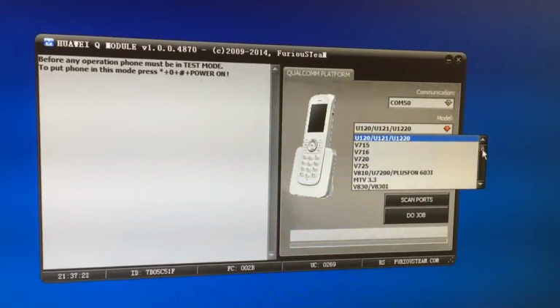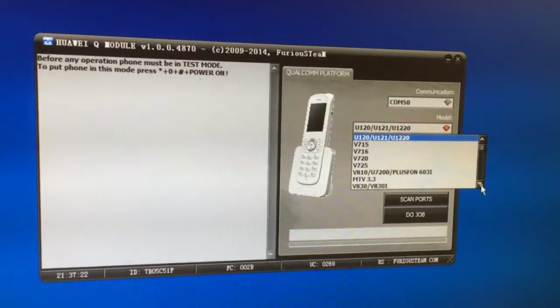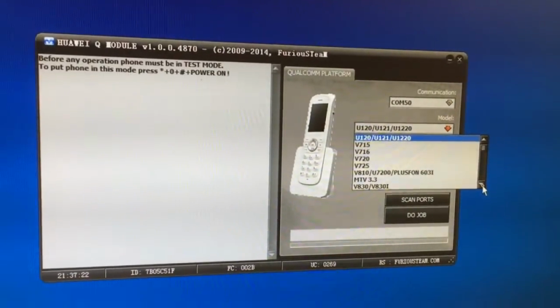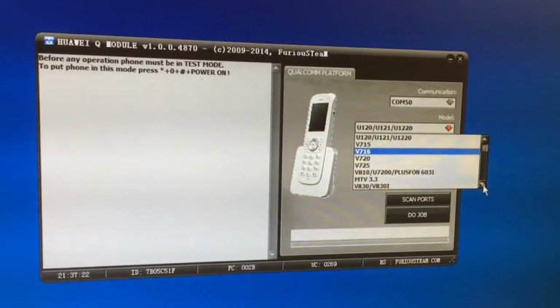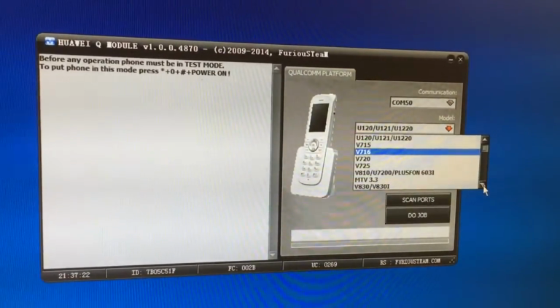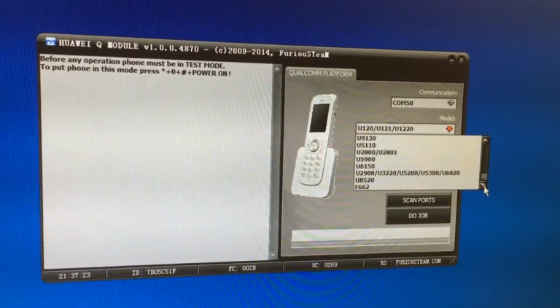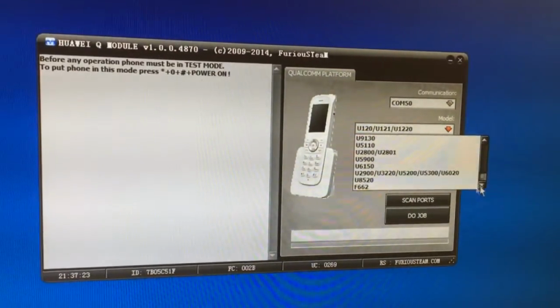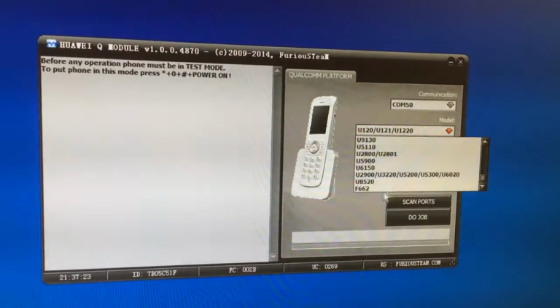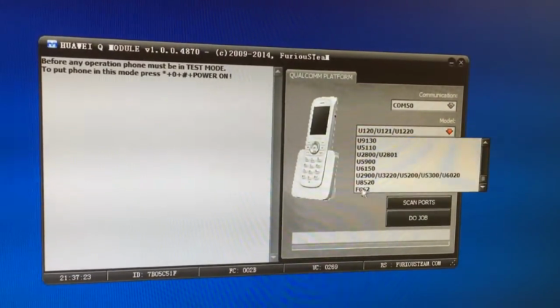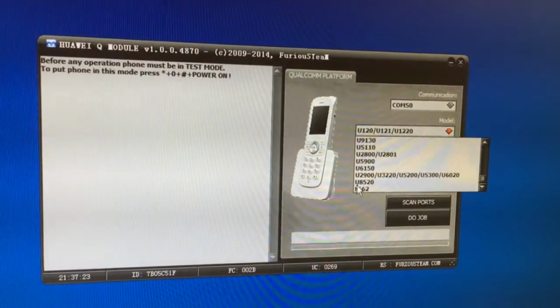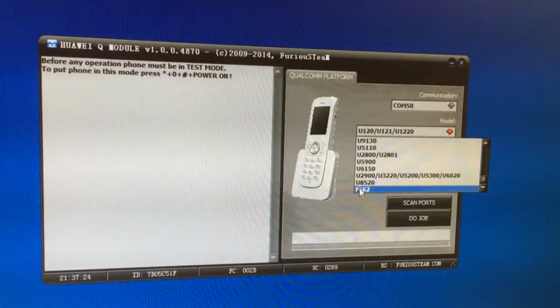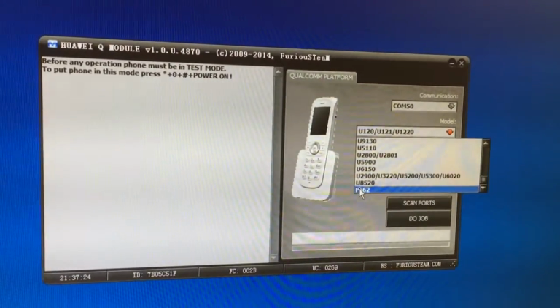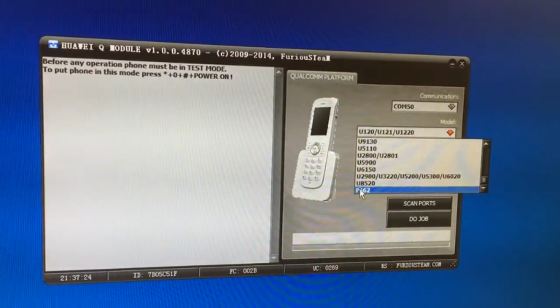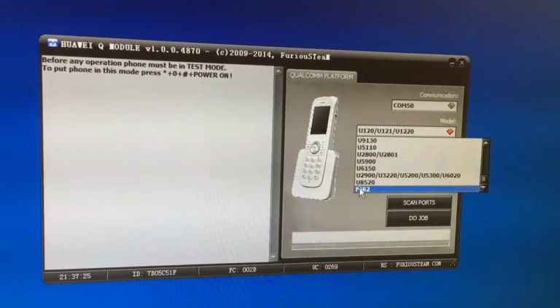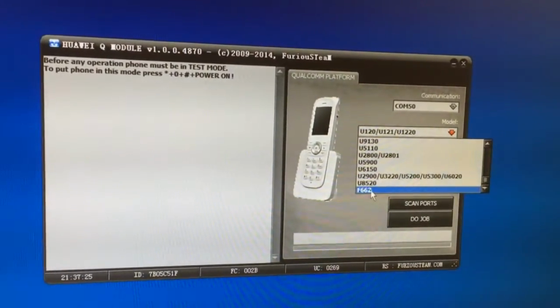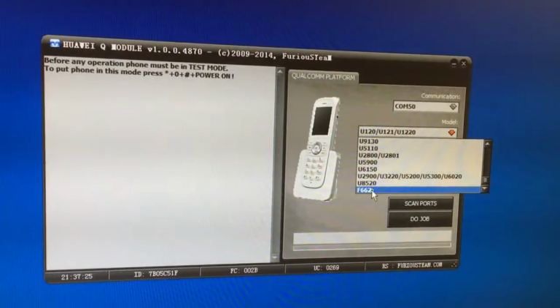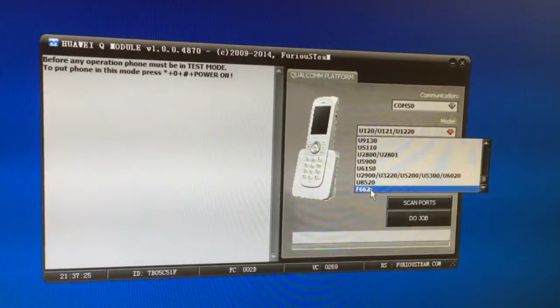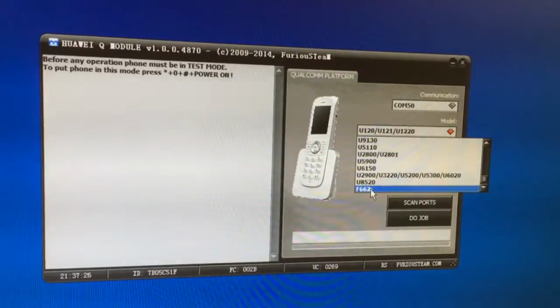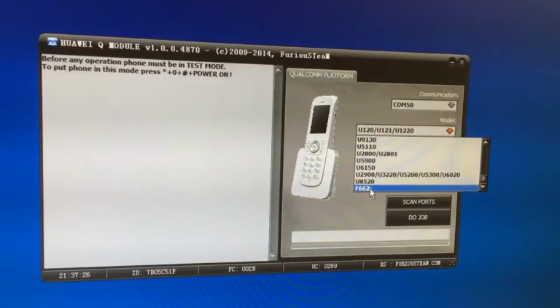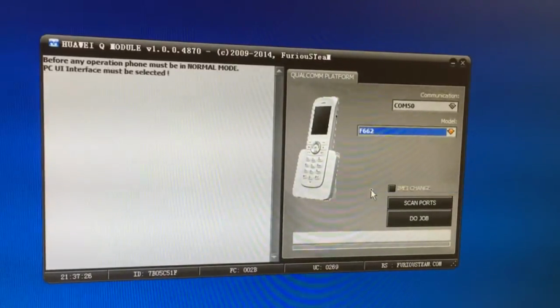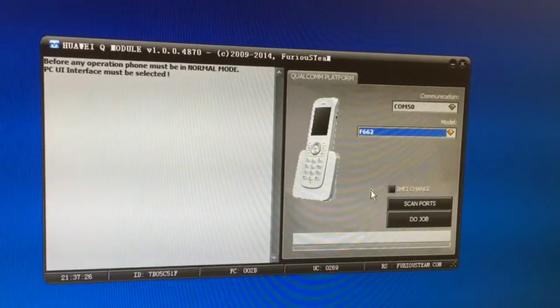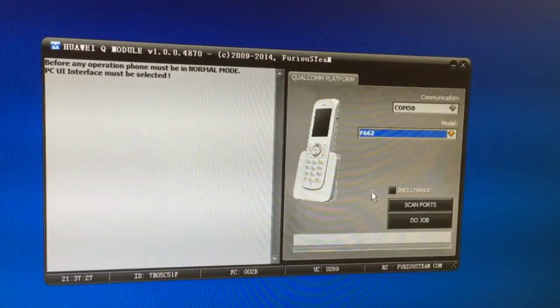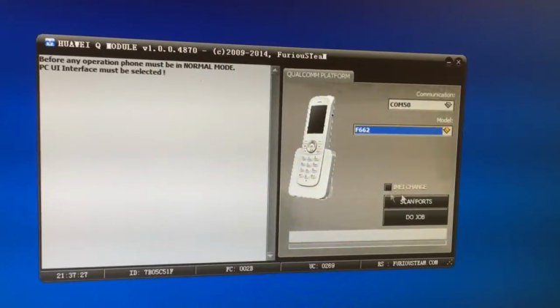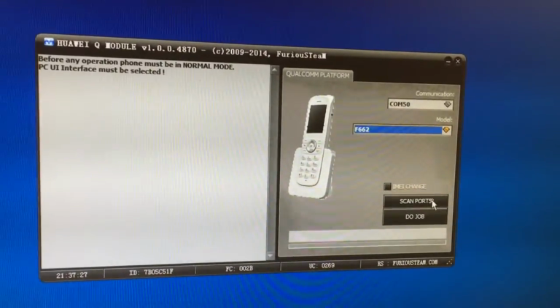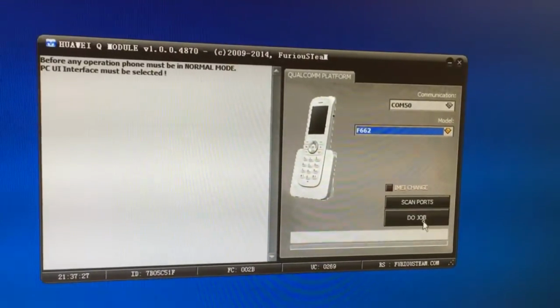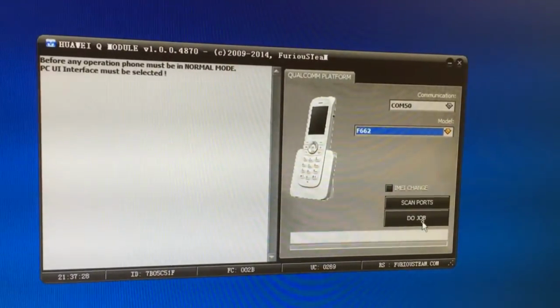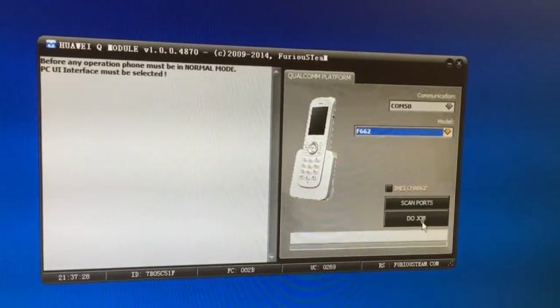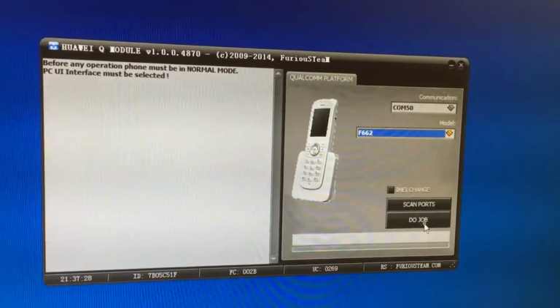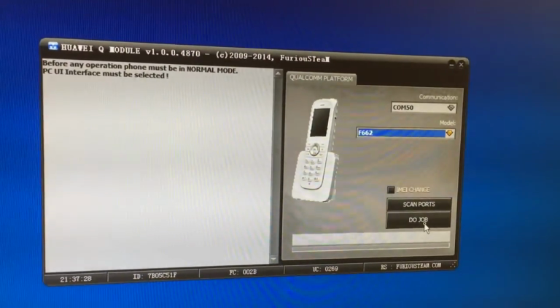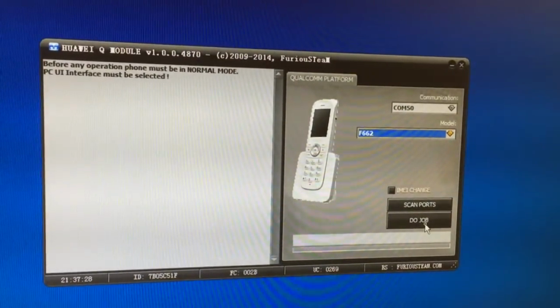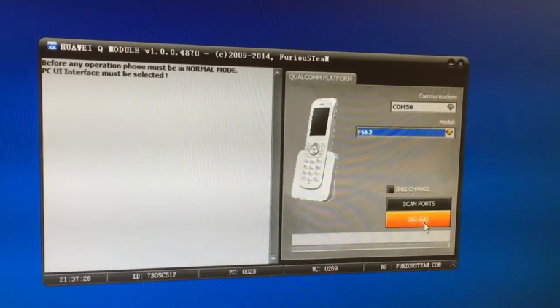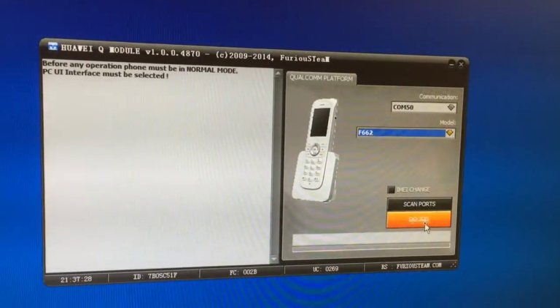From the models list I'm going to select F662 and I'm going to press do job.